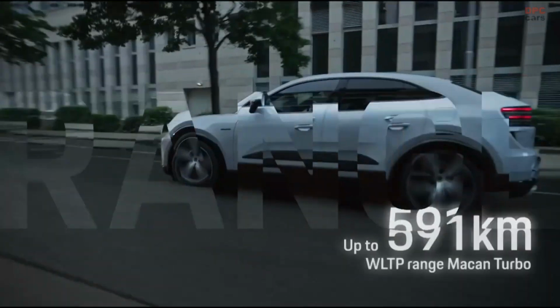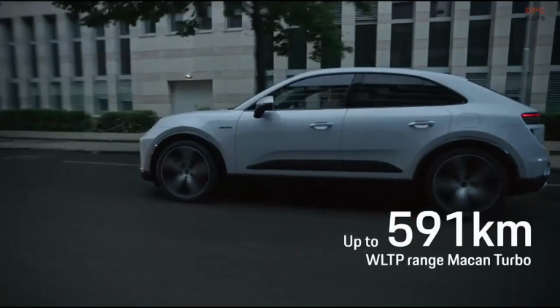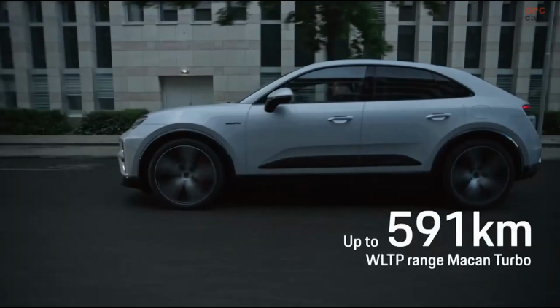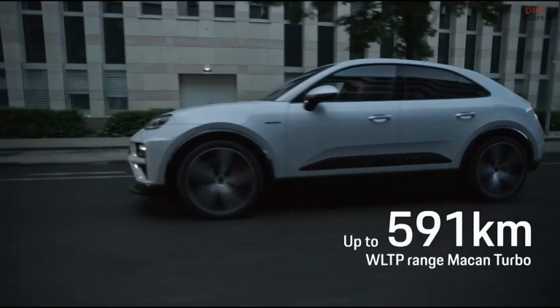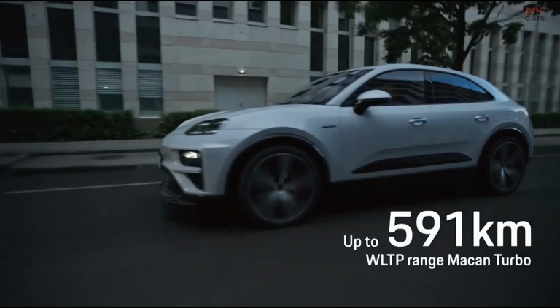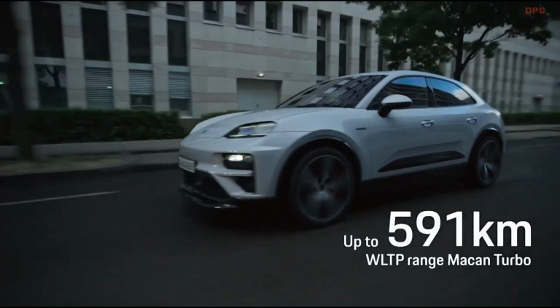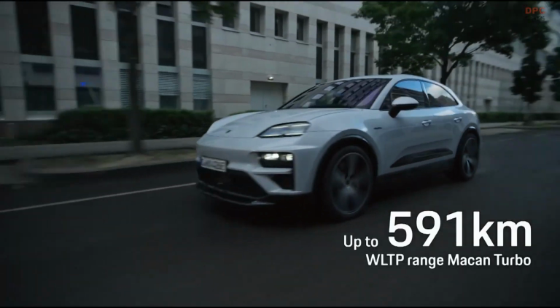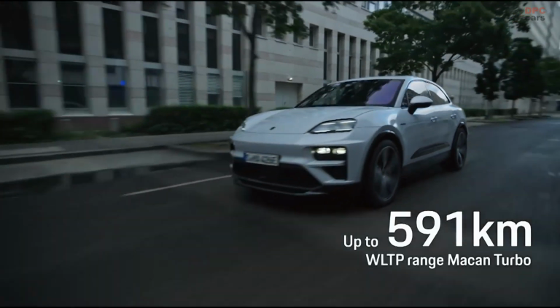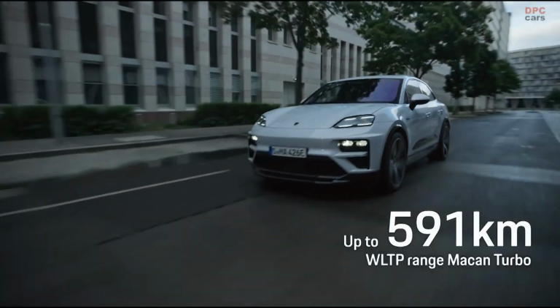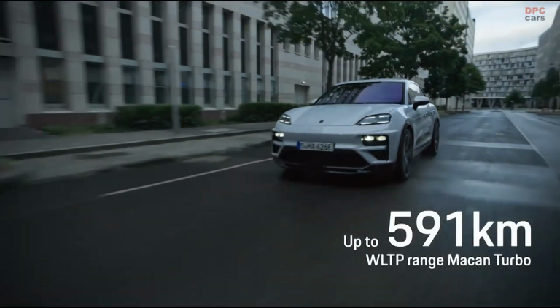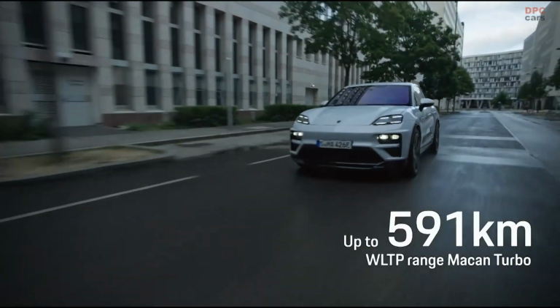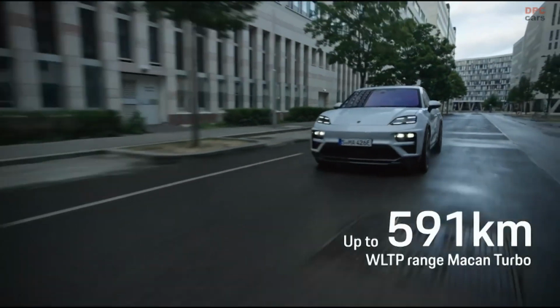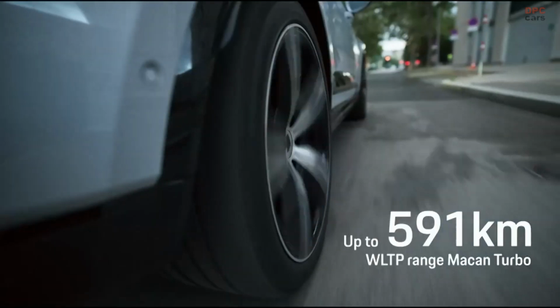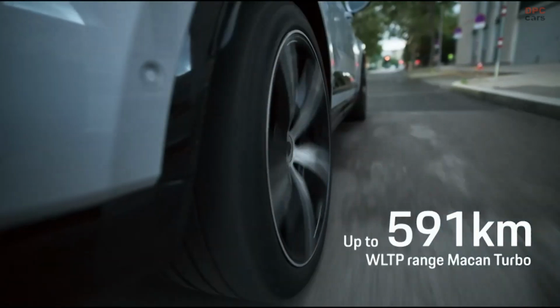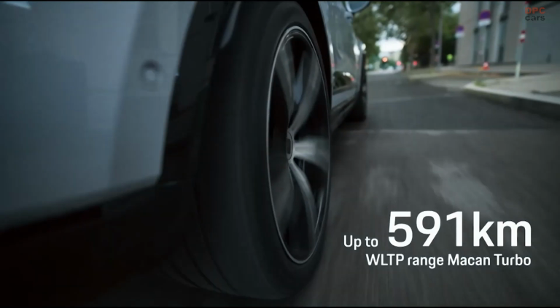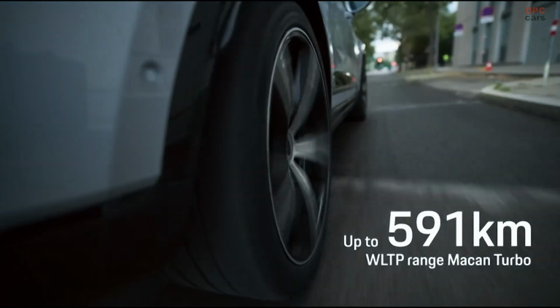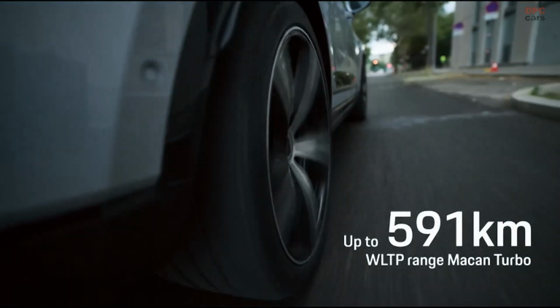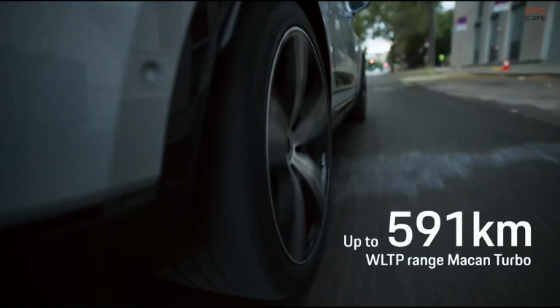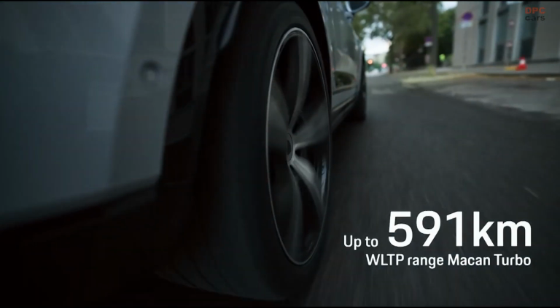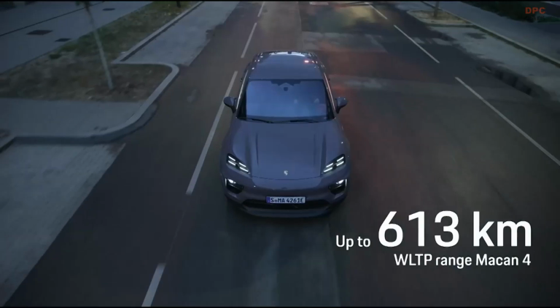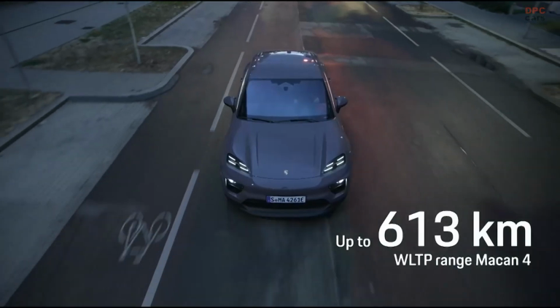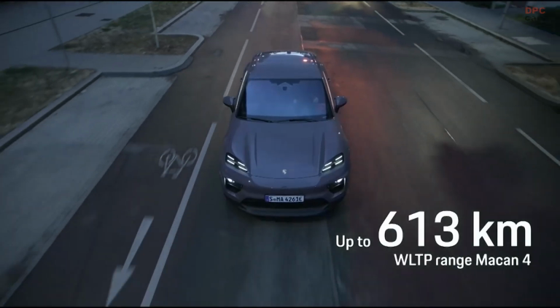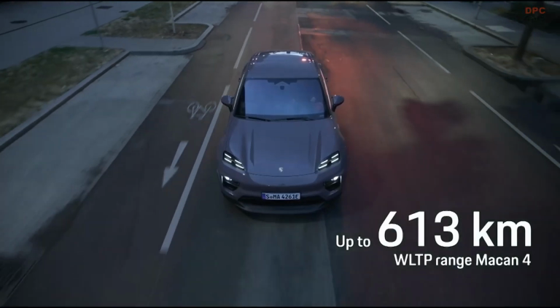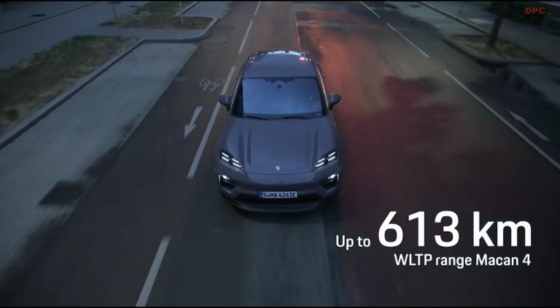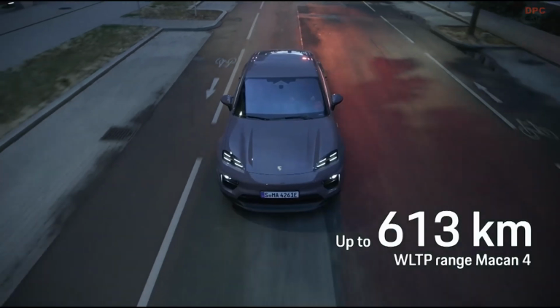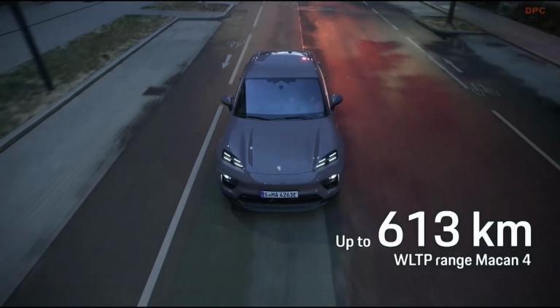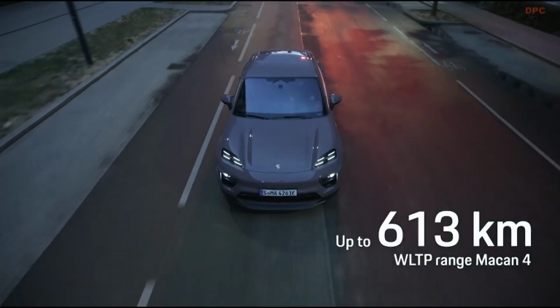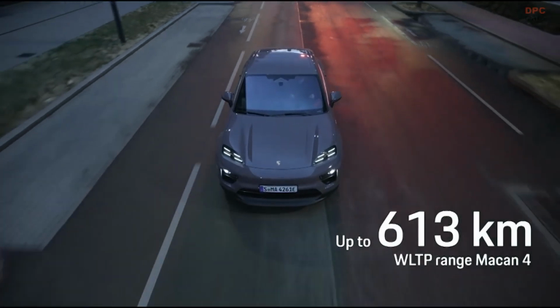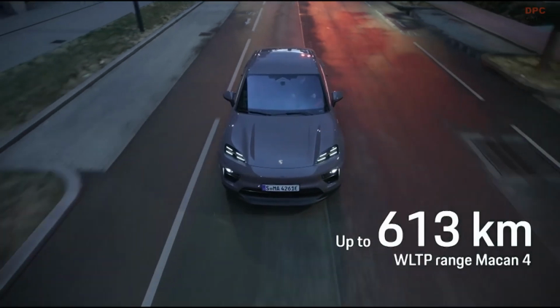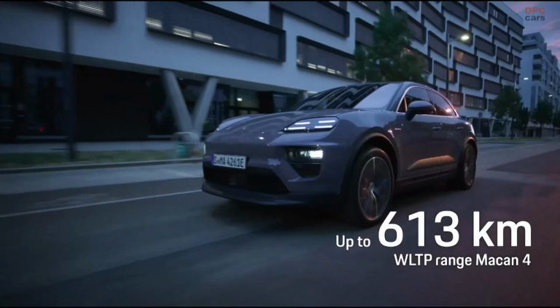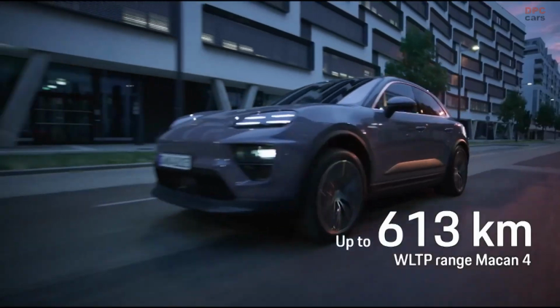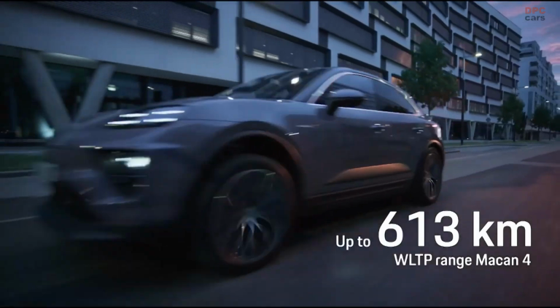The Turbo has a range of up to 591 kilometers, with the range of the Macan 4 going up to 613 kilometers.